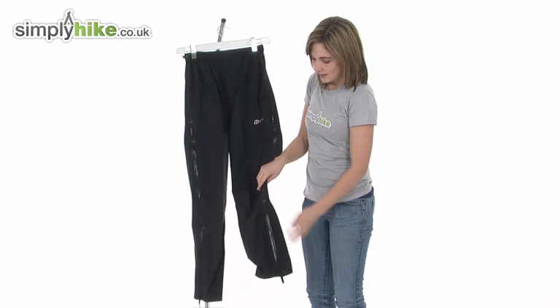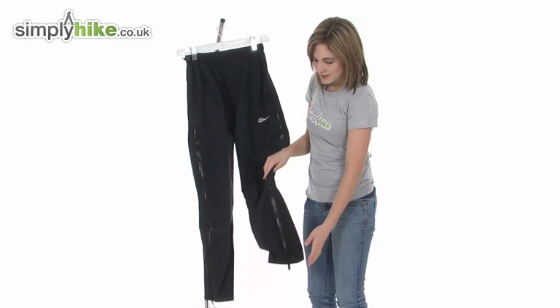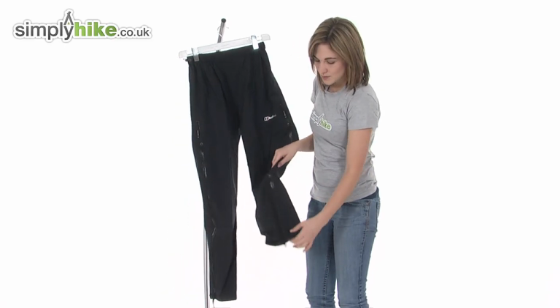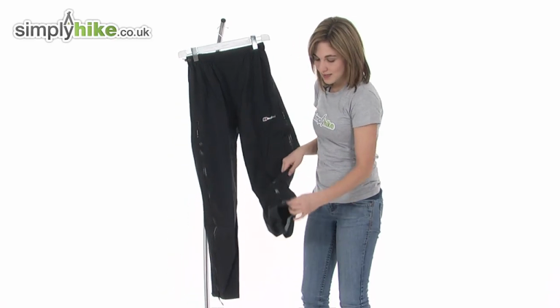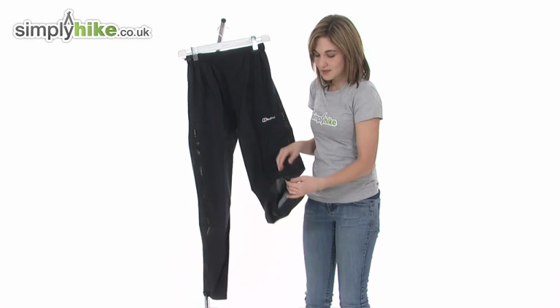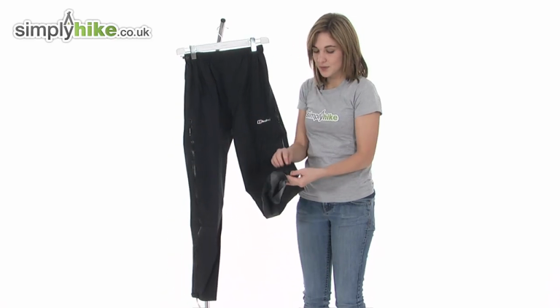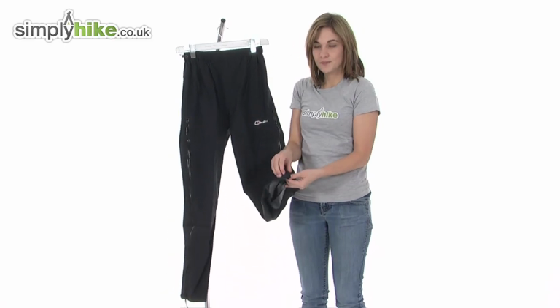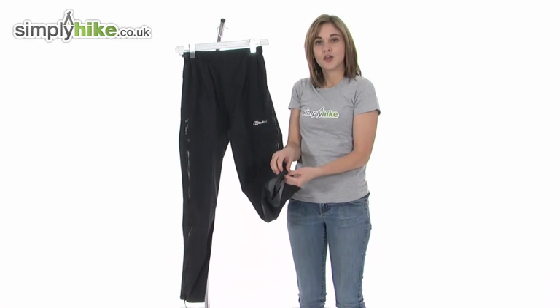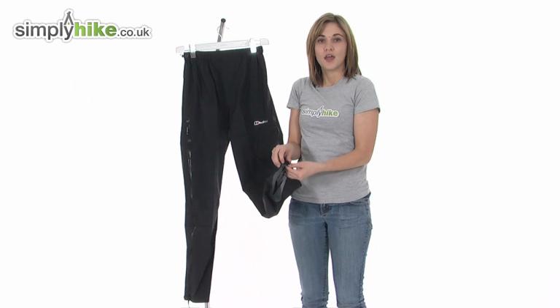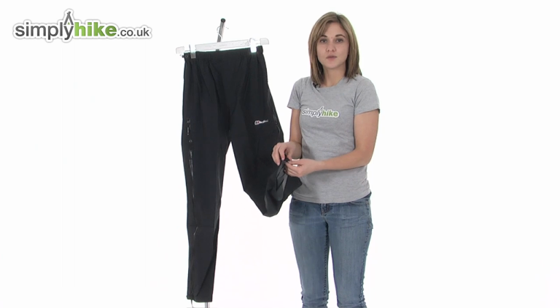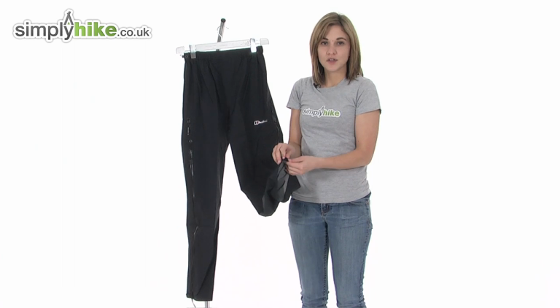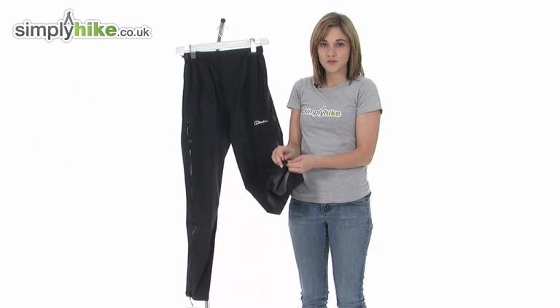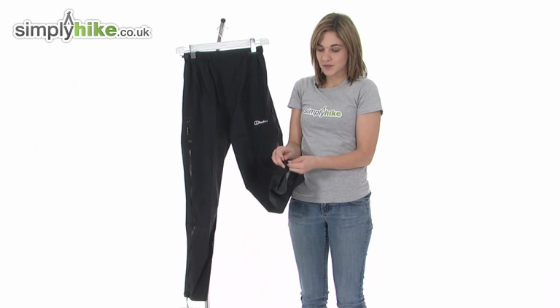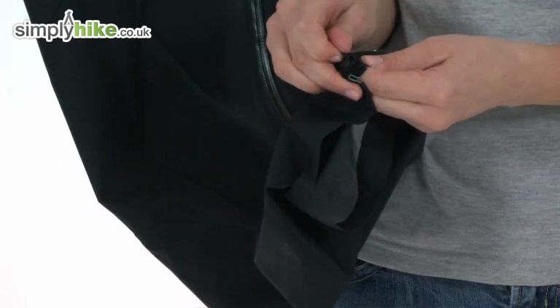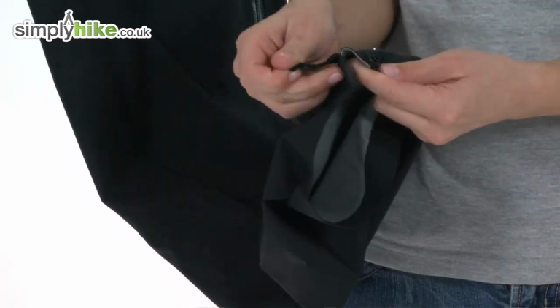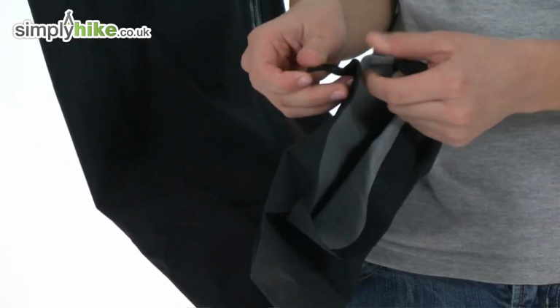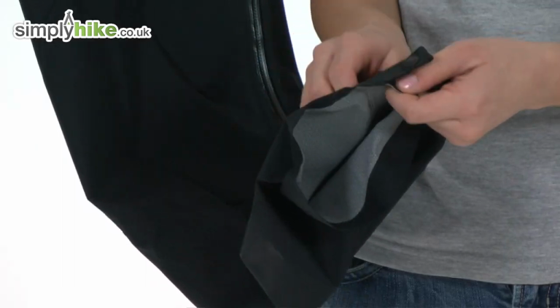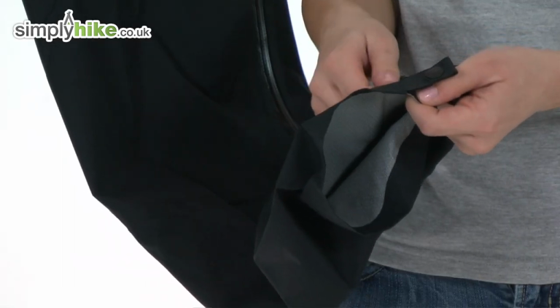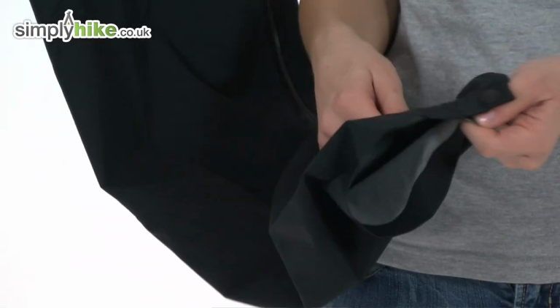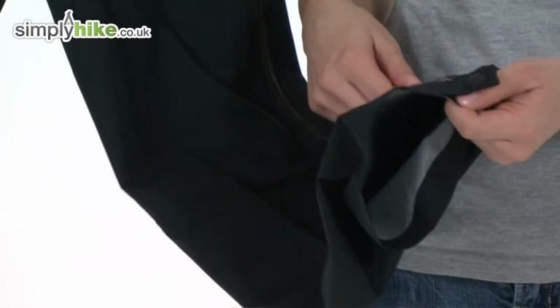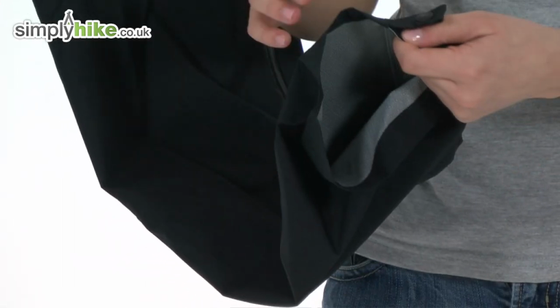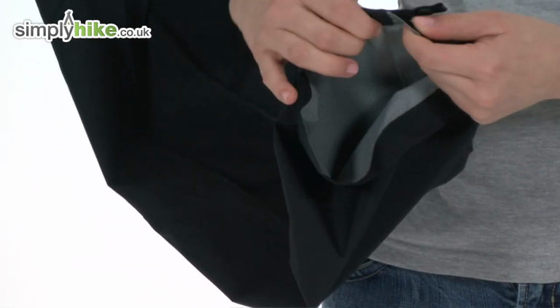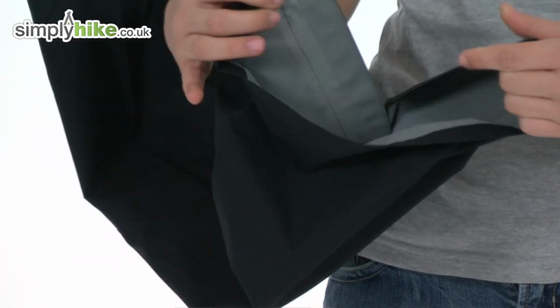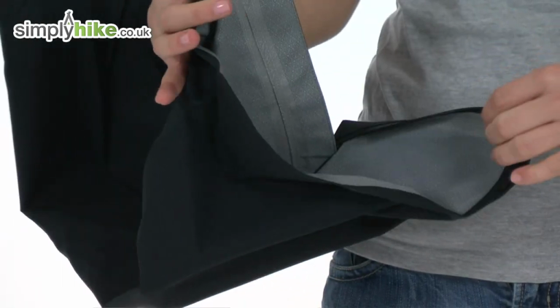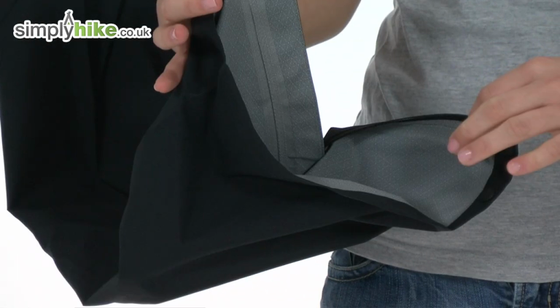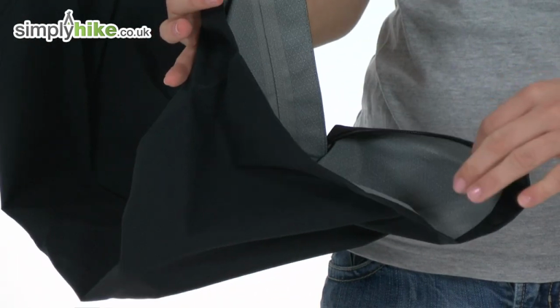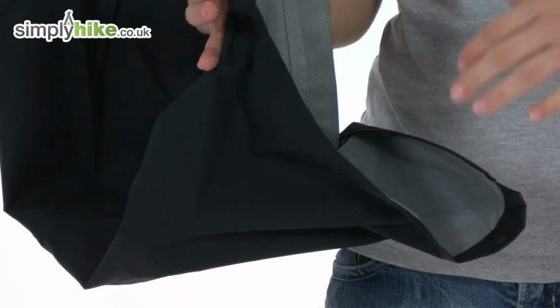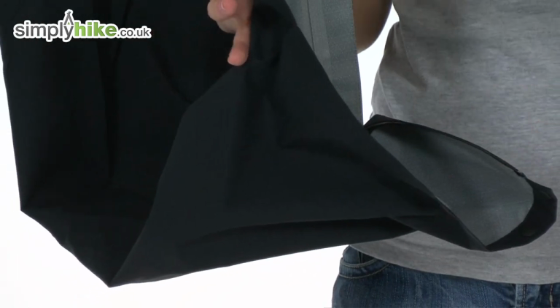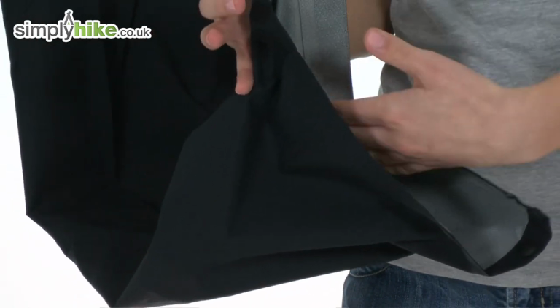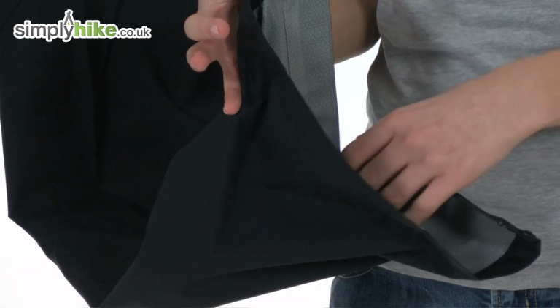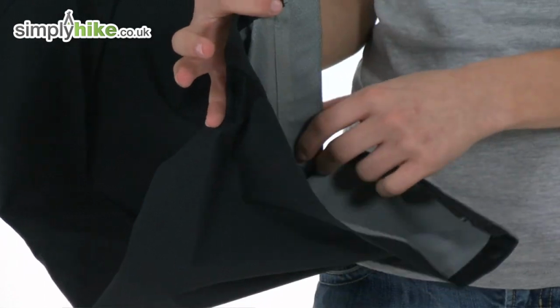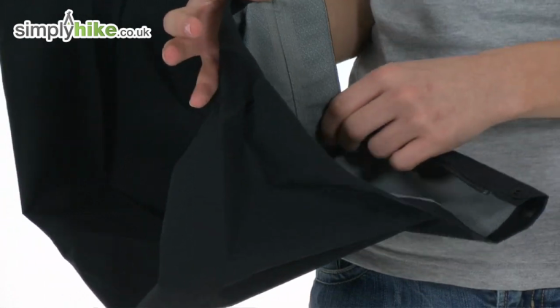As it goes all the way down to the bottom, it's also useful because you can unpopper it like so, undo the zip, and easily slip a boot on underneath.